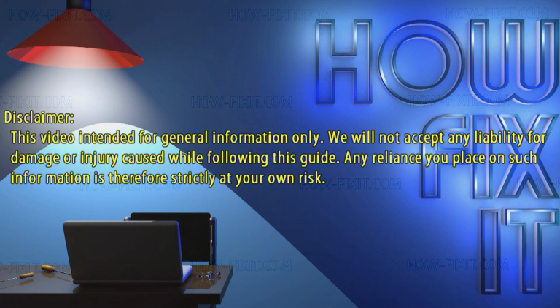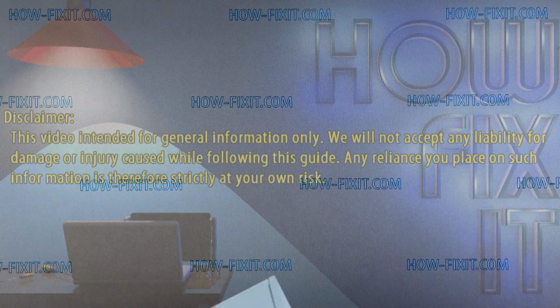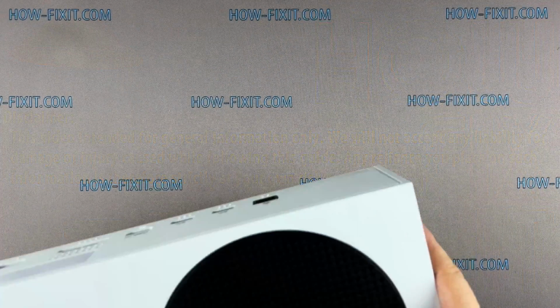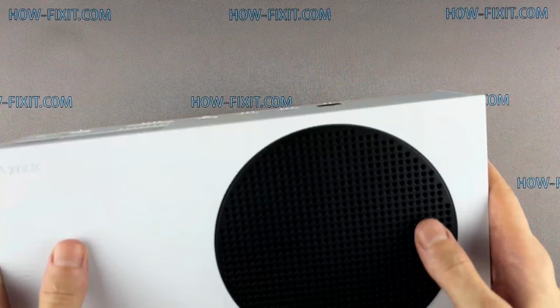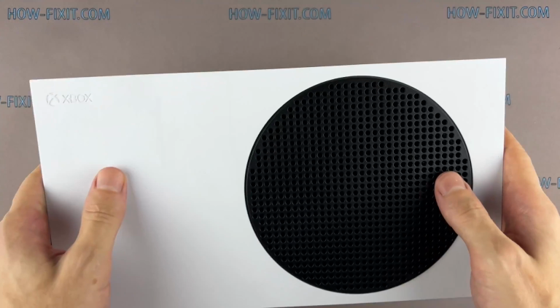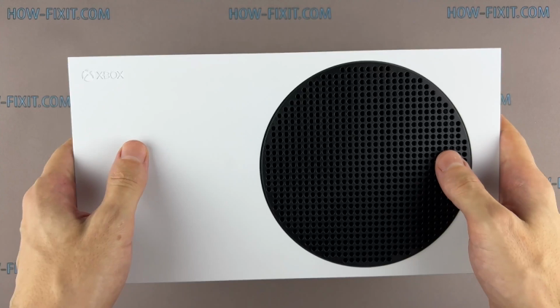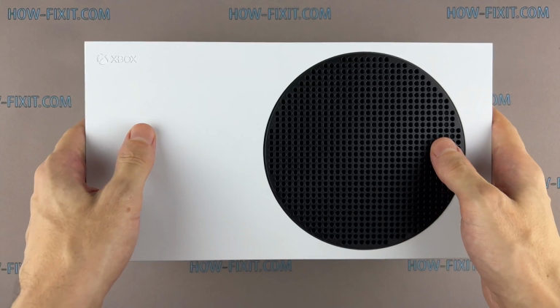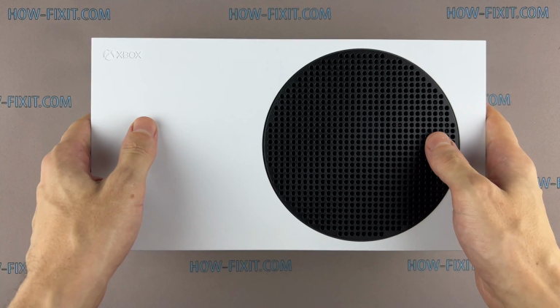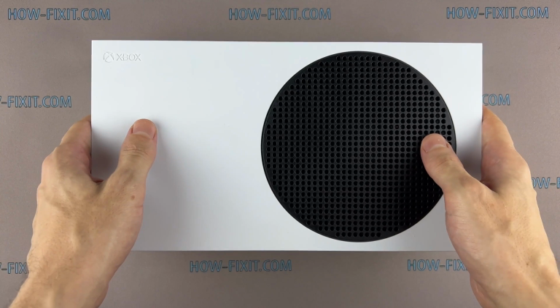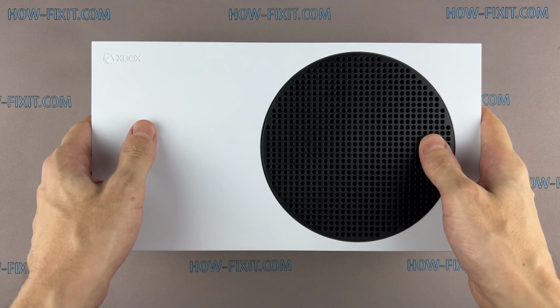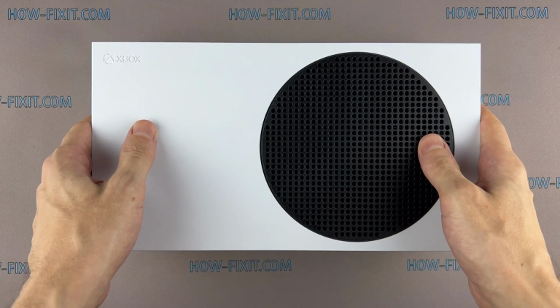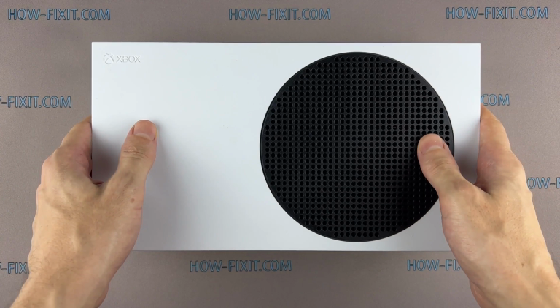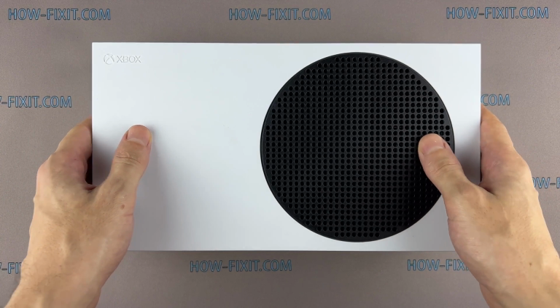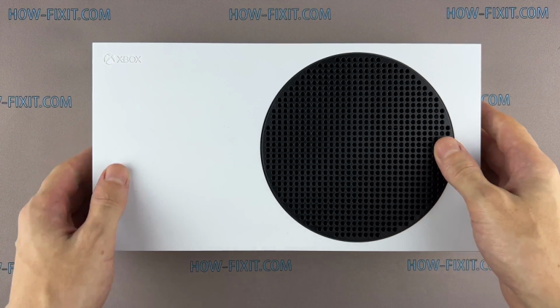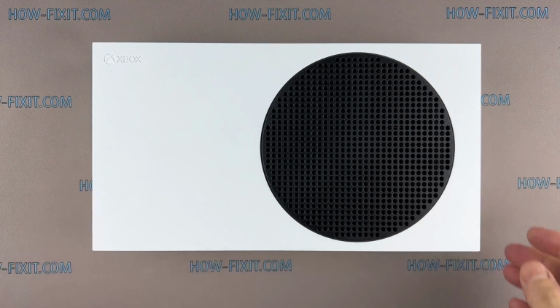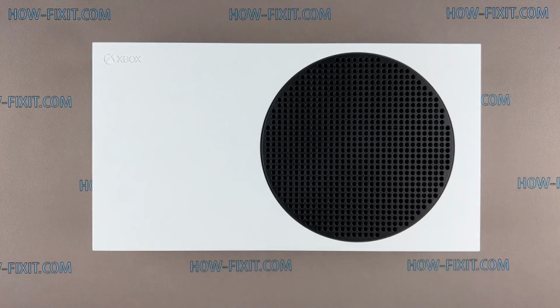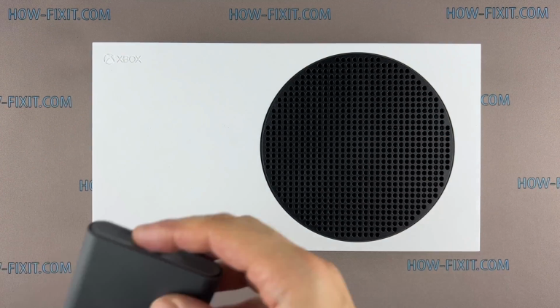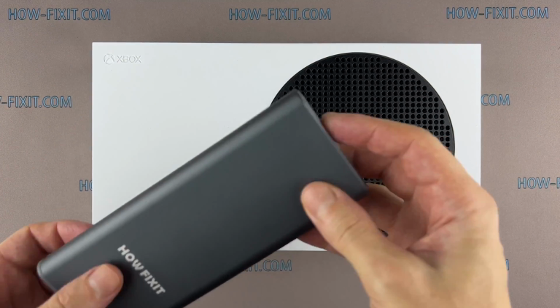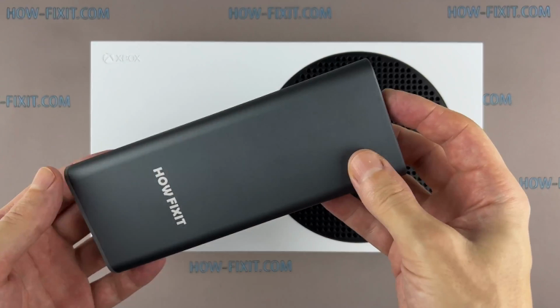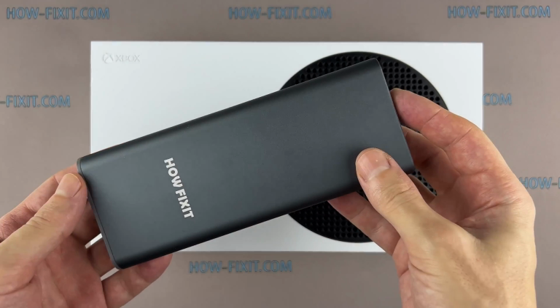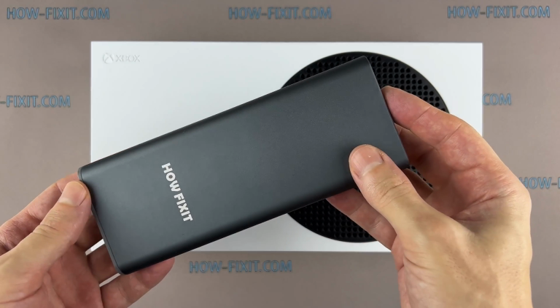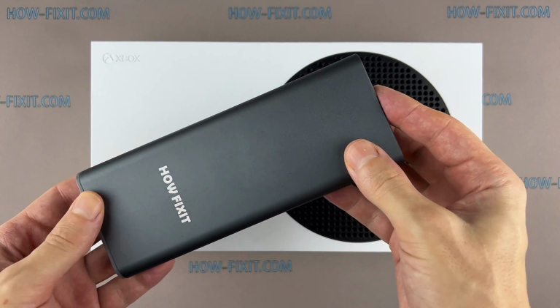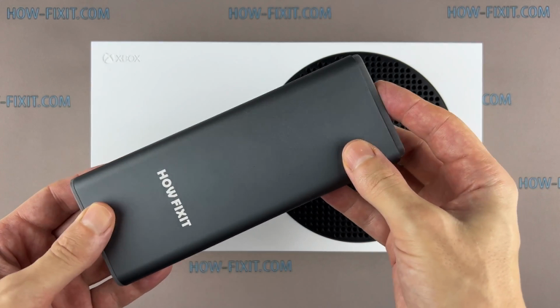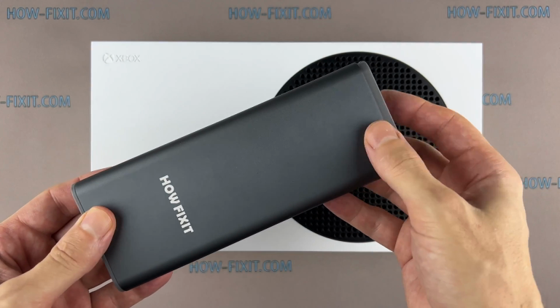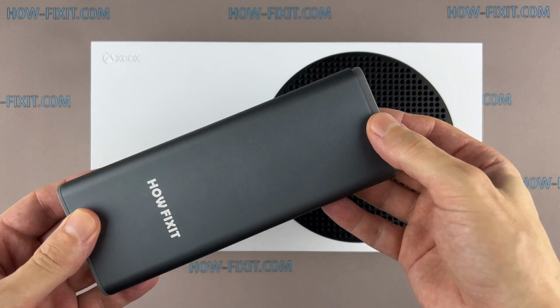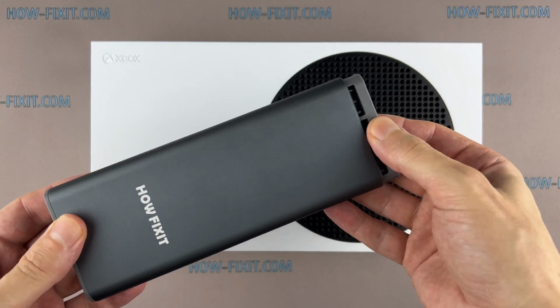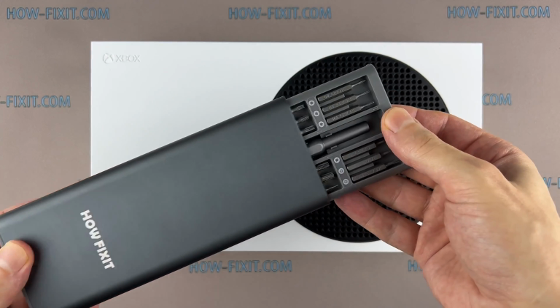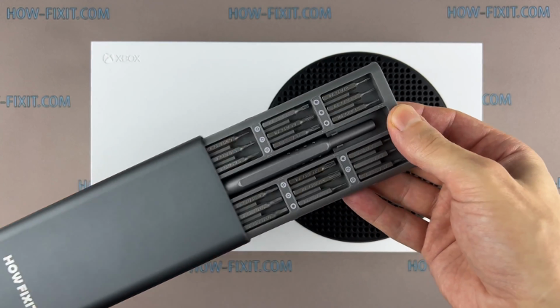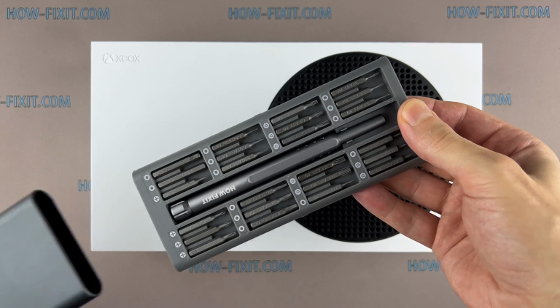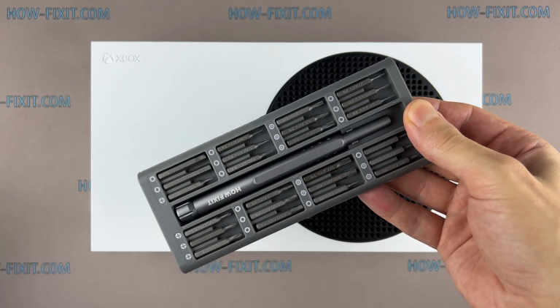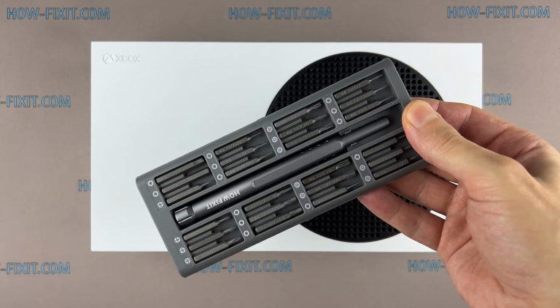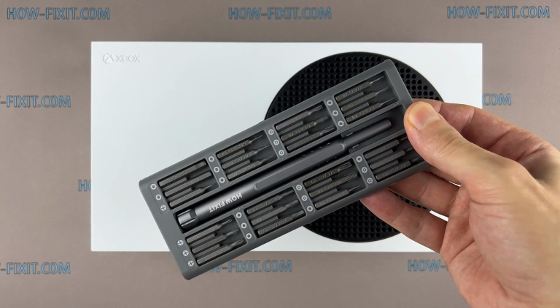Hi everyone, welcome to HowFixit. In this video guide, I will show you how to replace the internal M.2 SSD in your Xbox Series S.